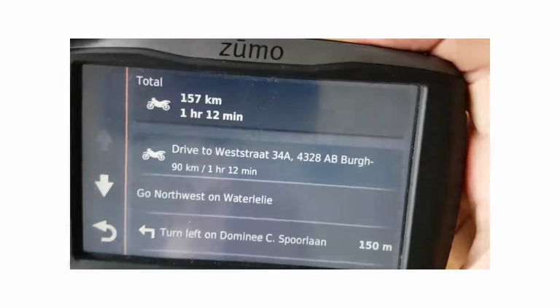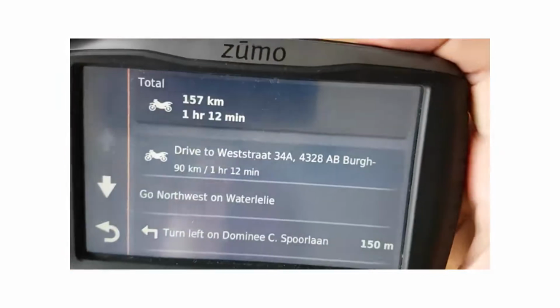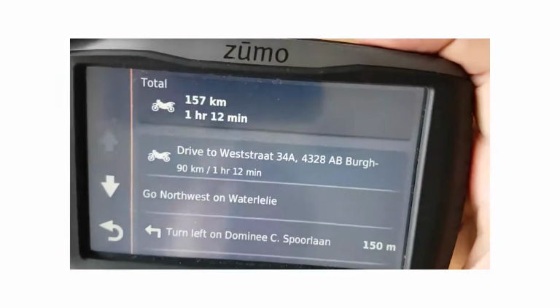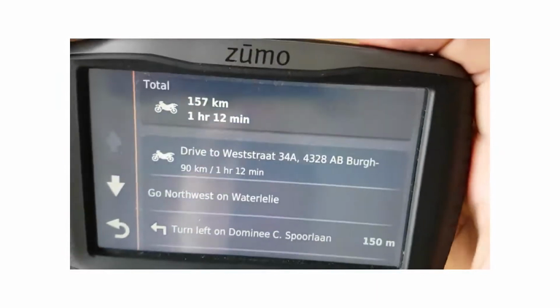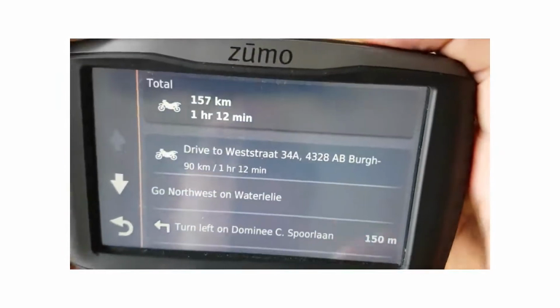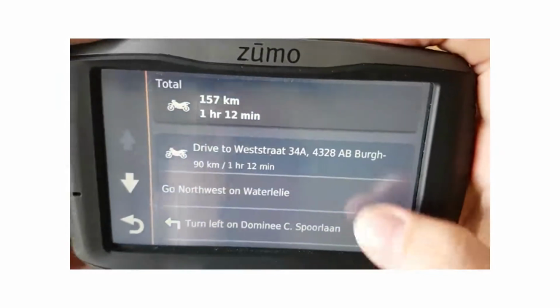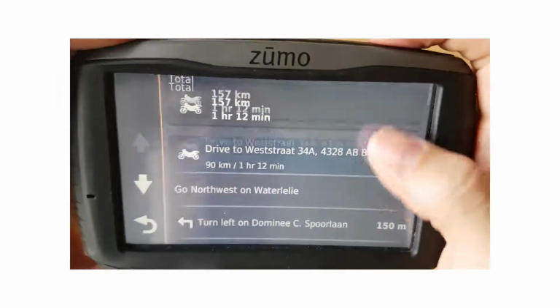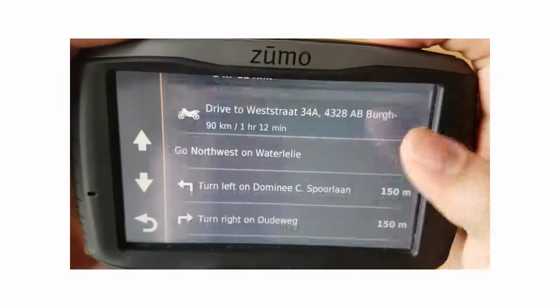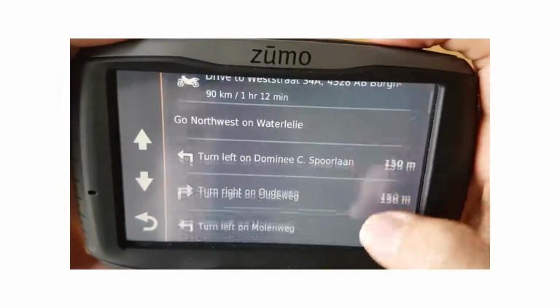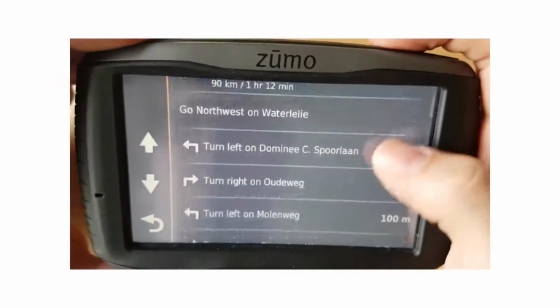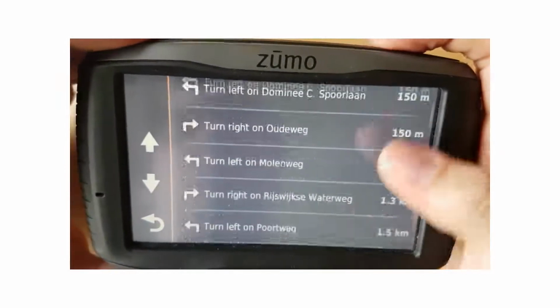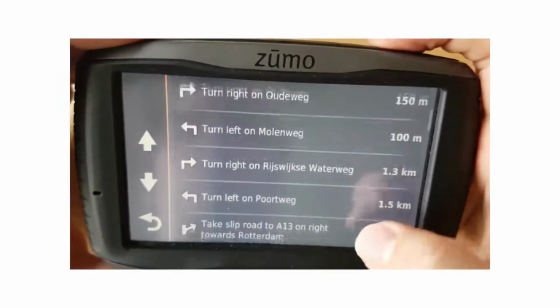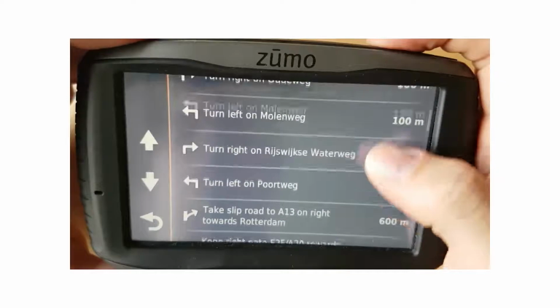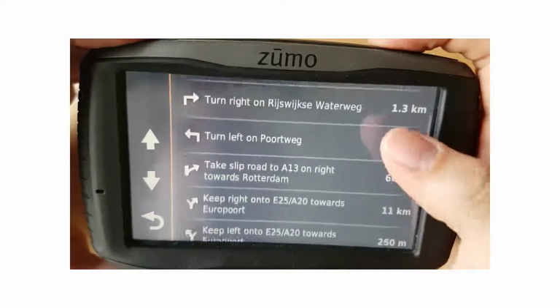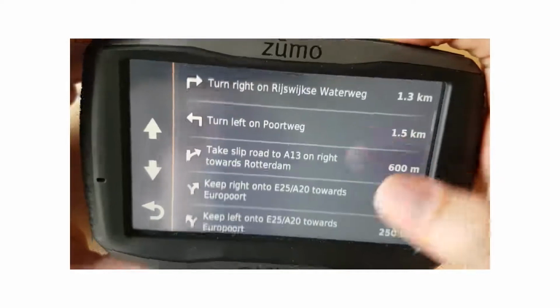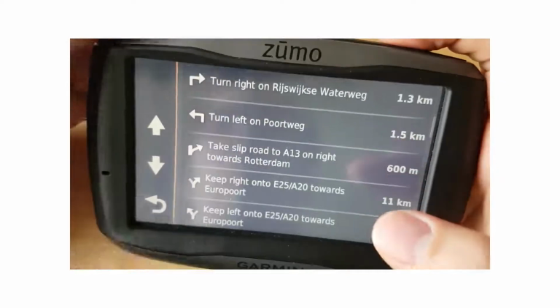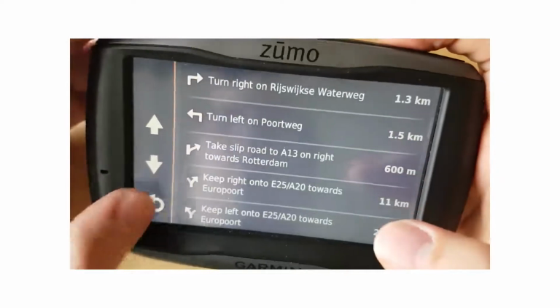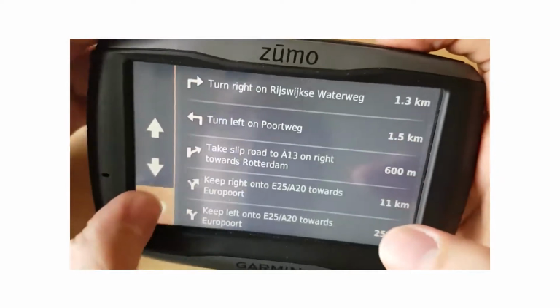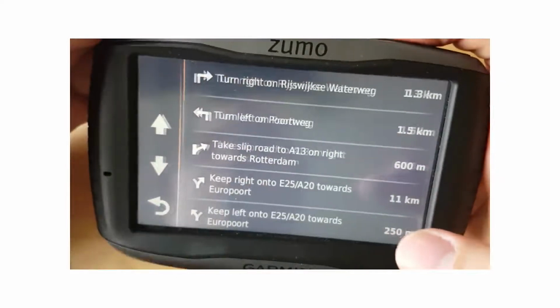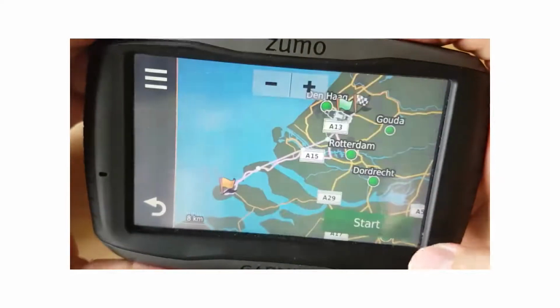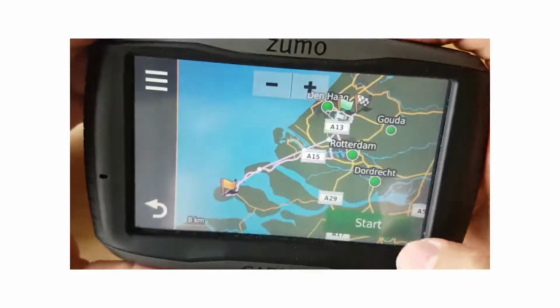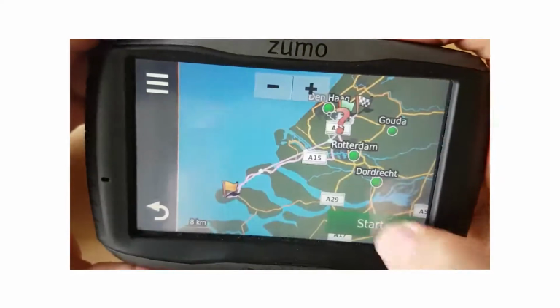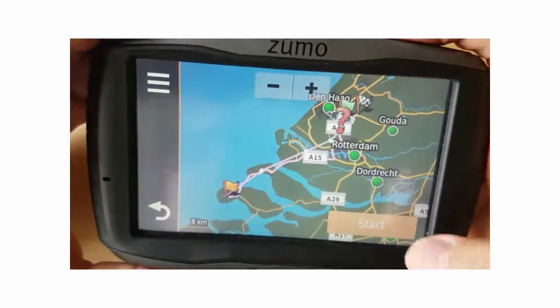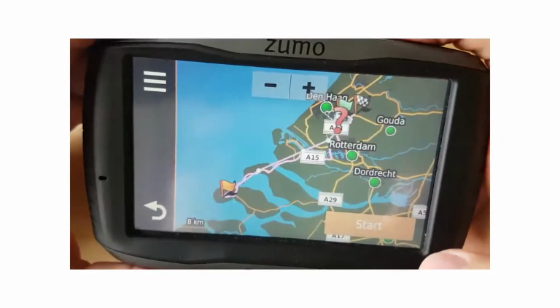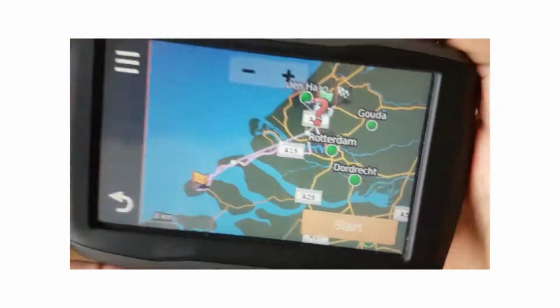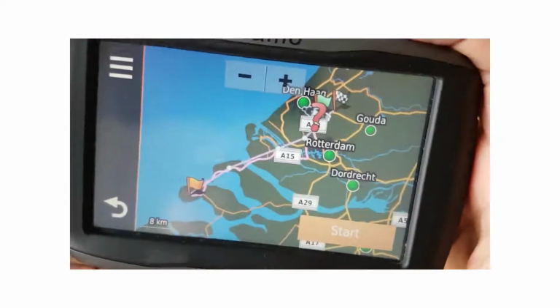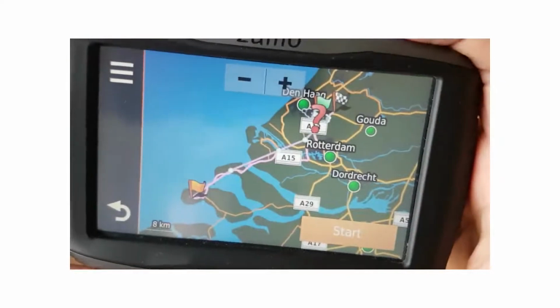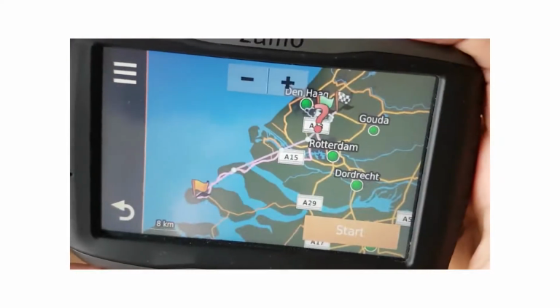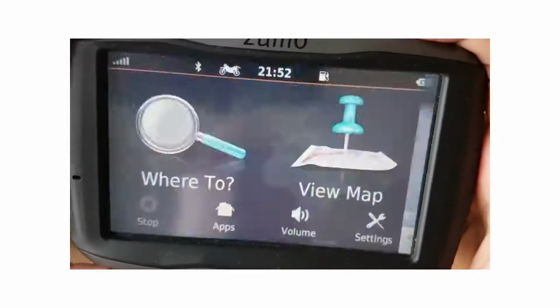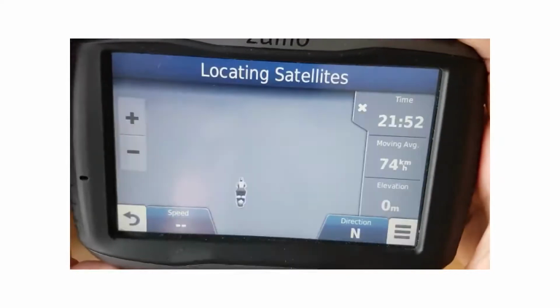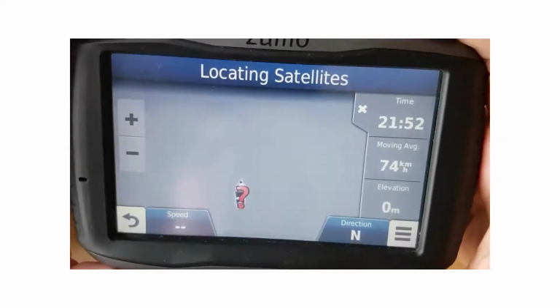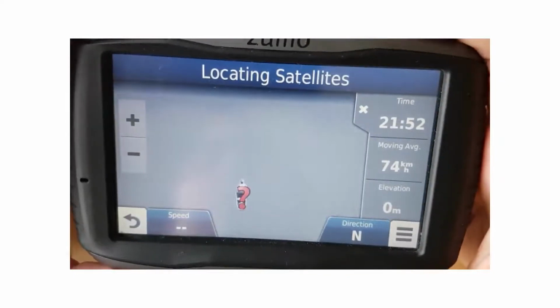And as you can see, the route is now on your Garmin device, like so.